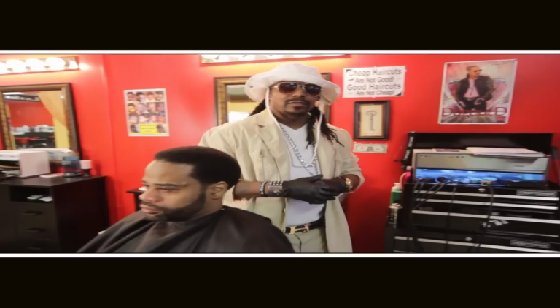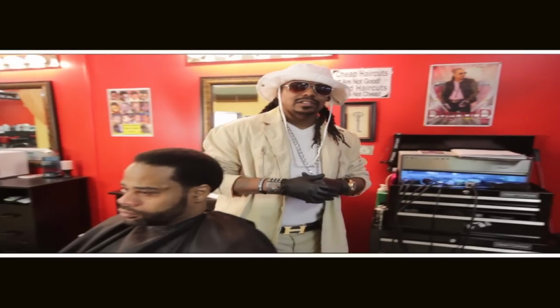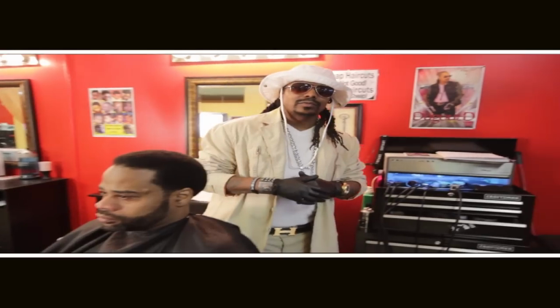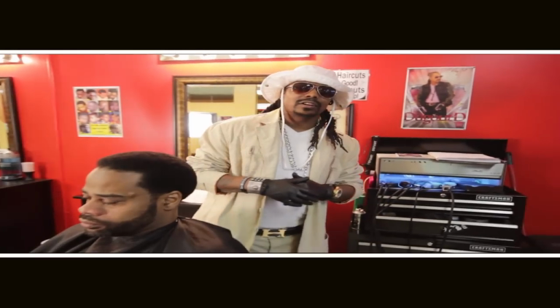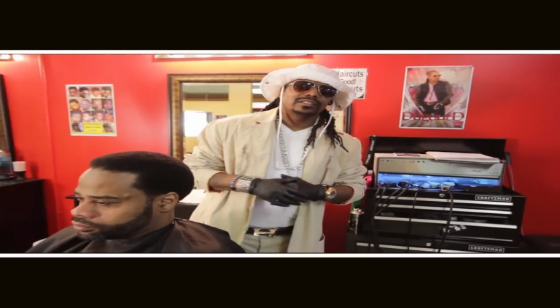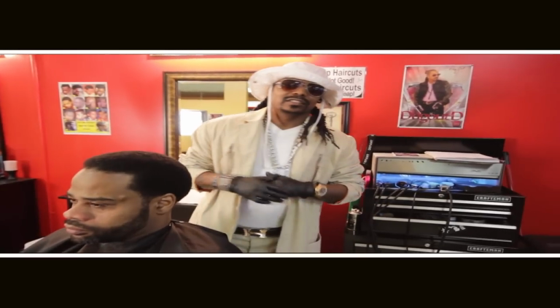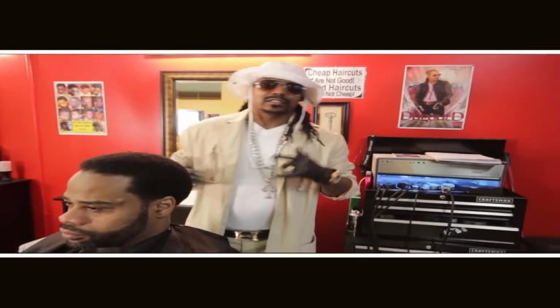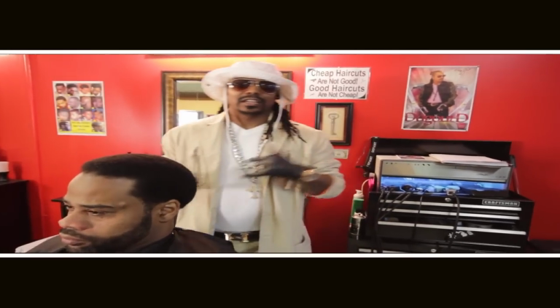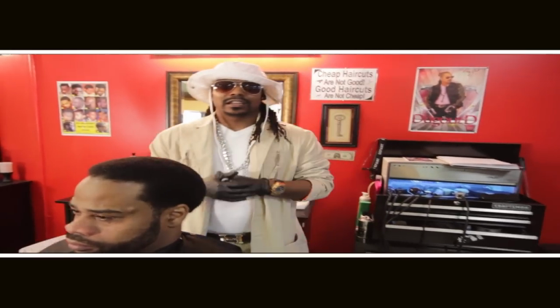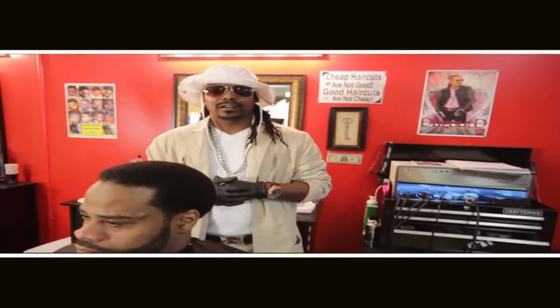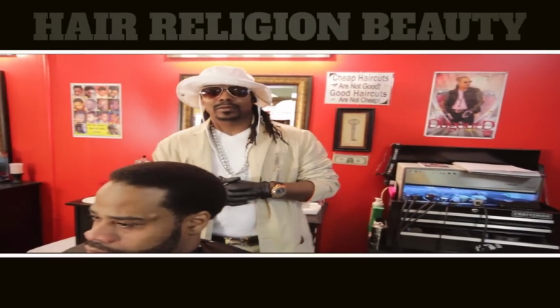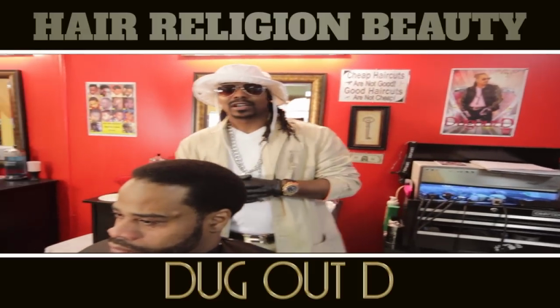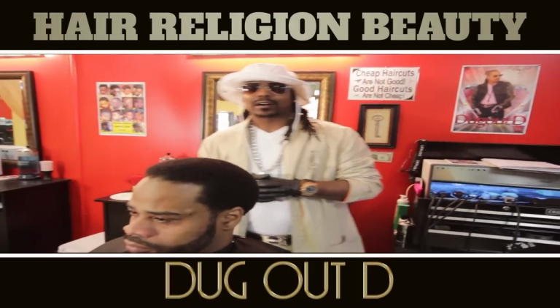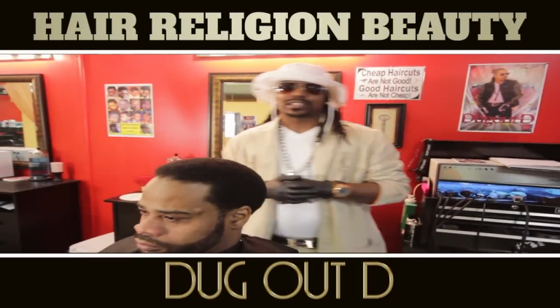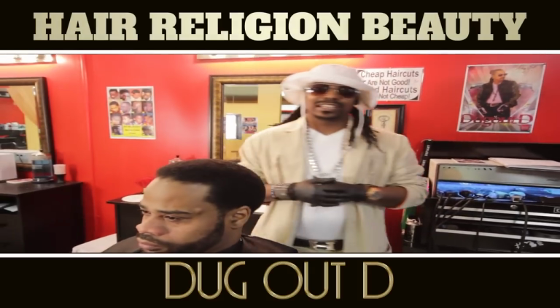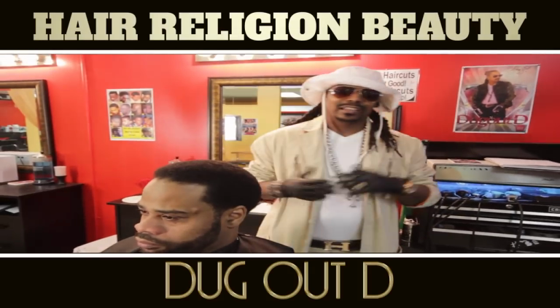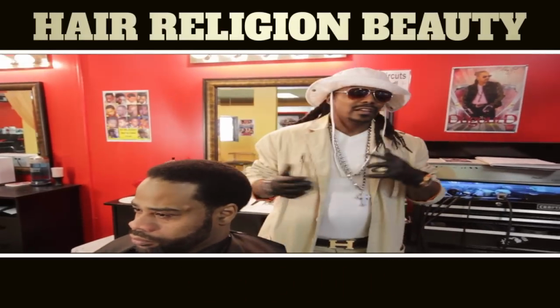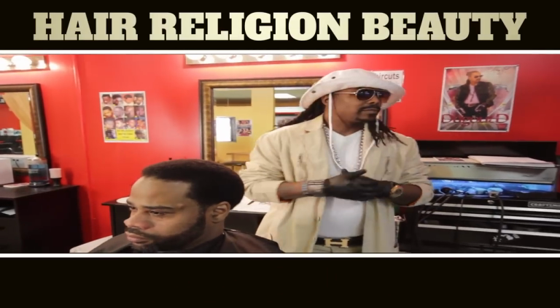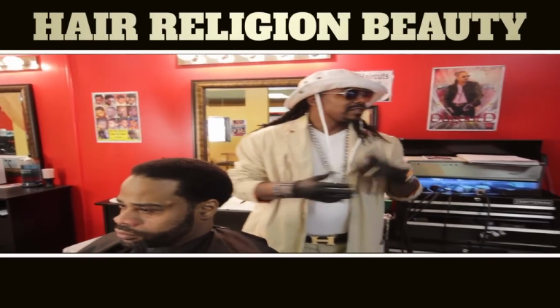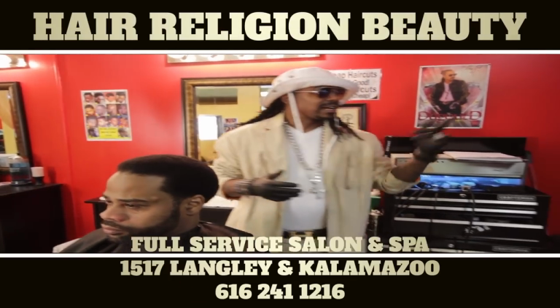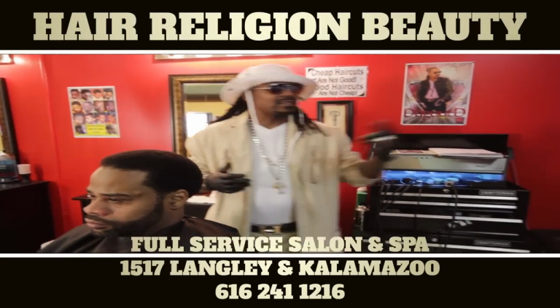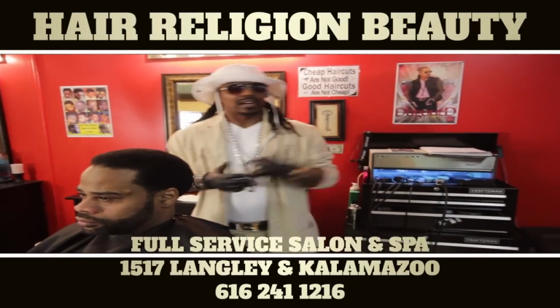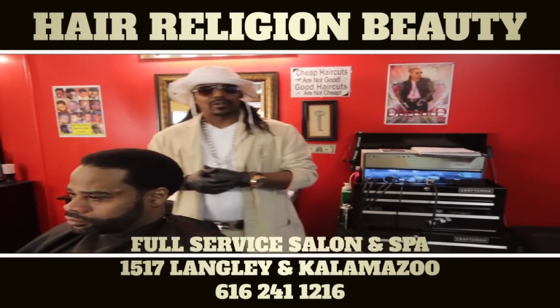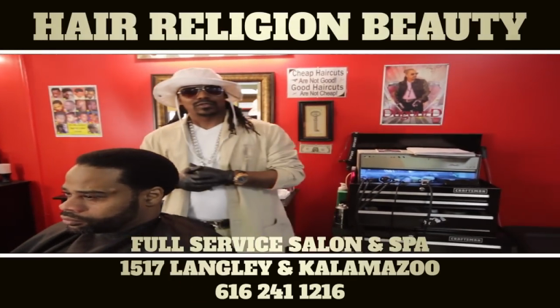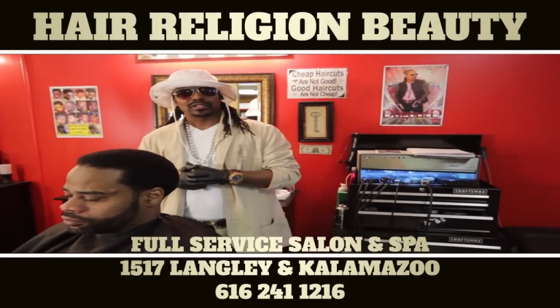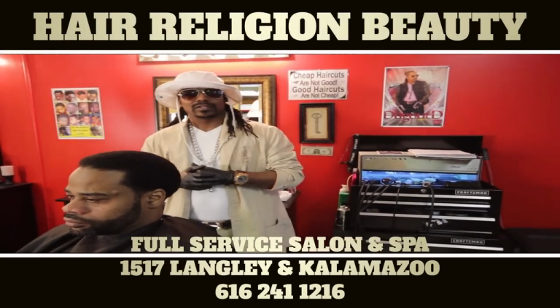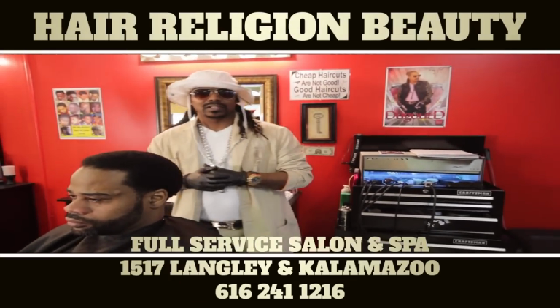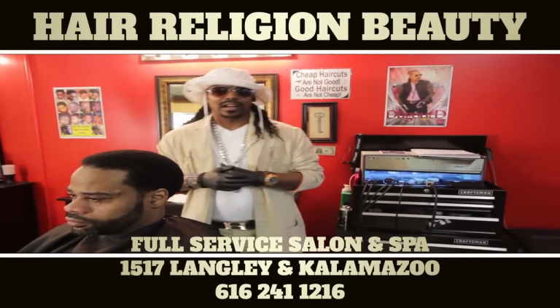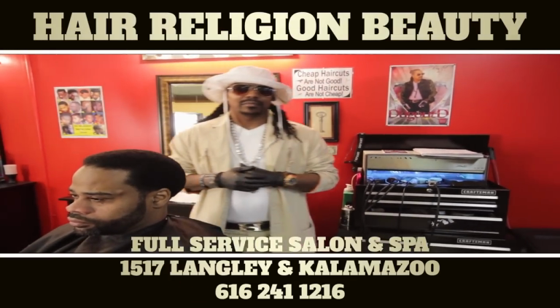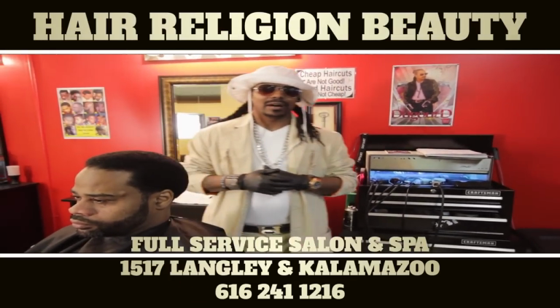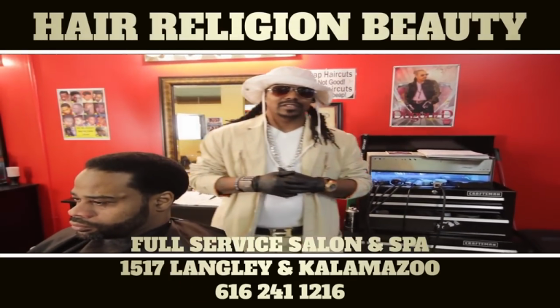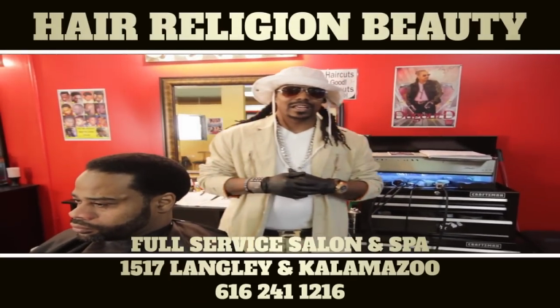What's up y'all? Today I'm Dugout D, at Designer's Dugout Full Service Salon and Barber Shop.